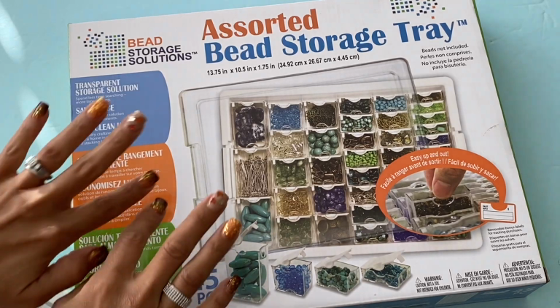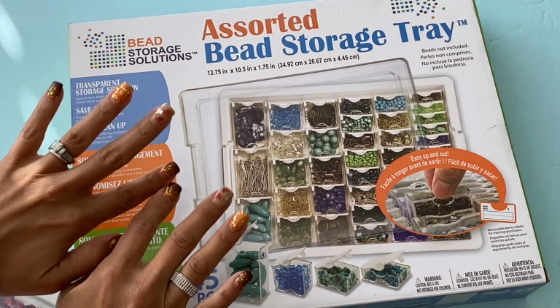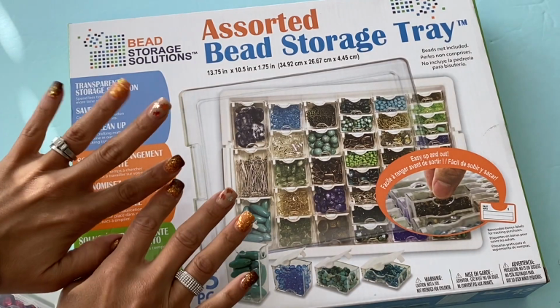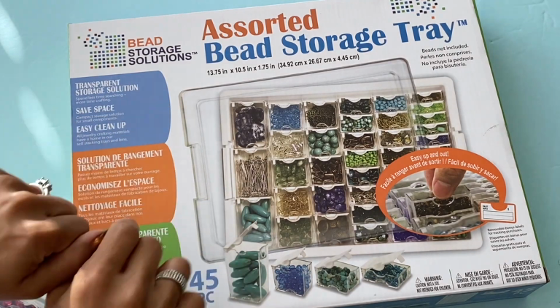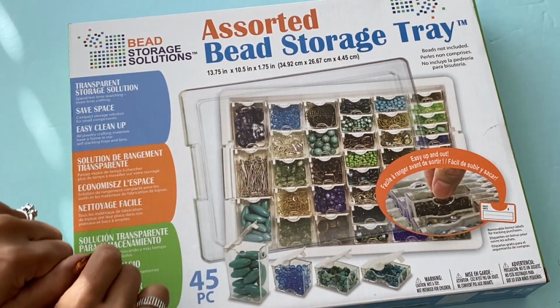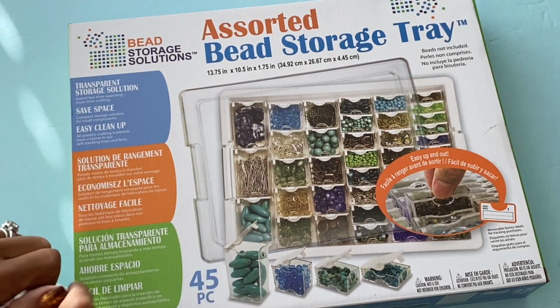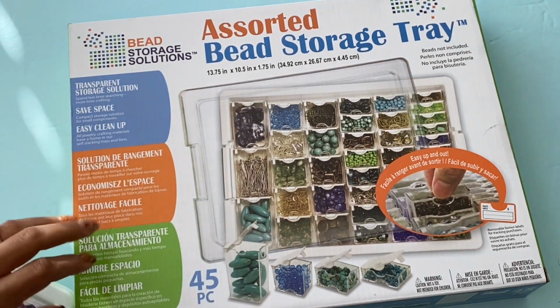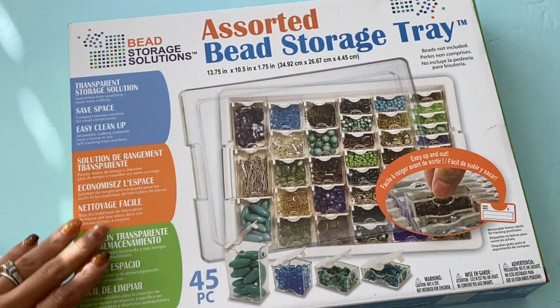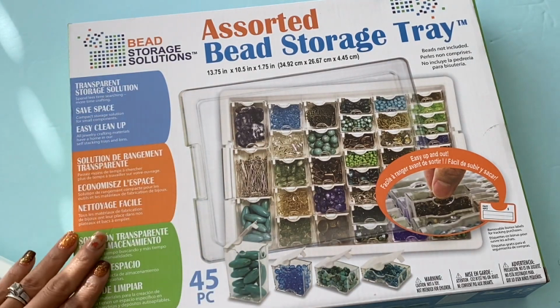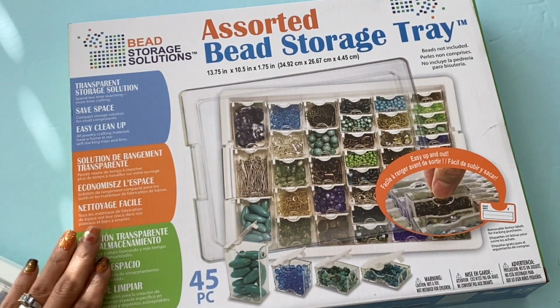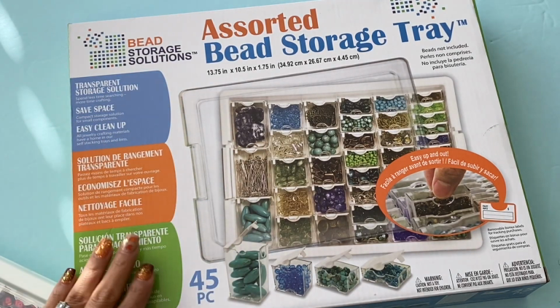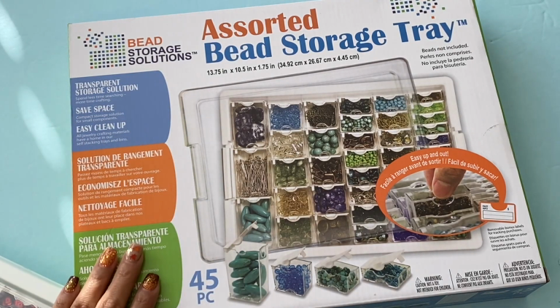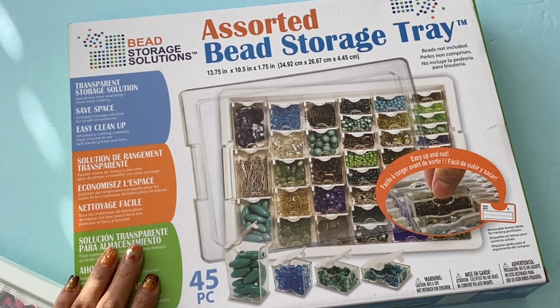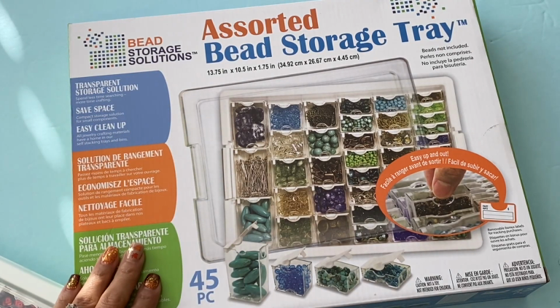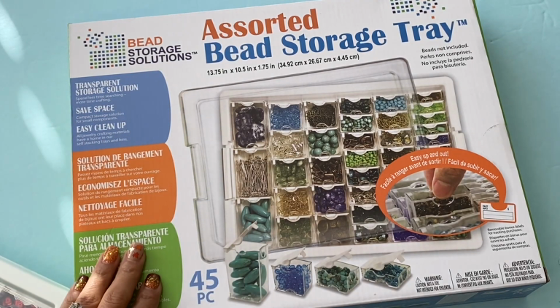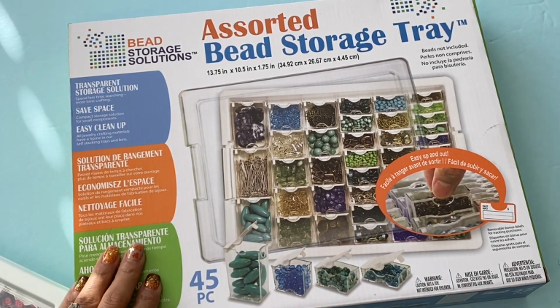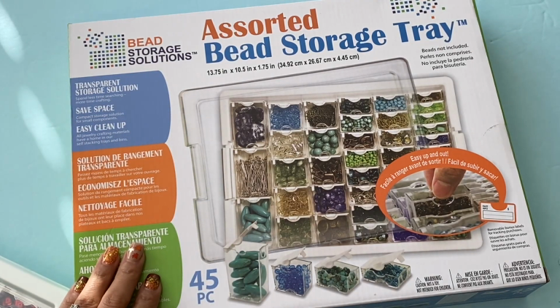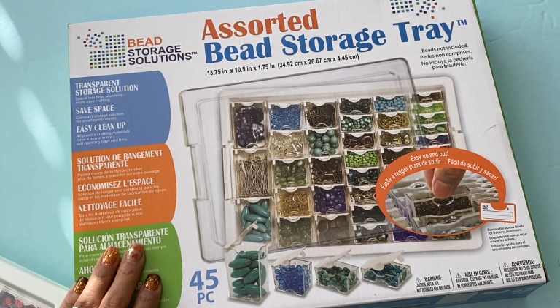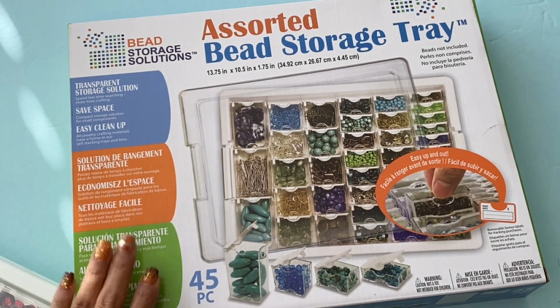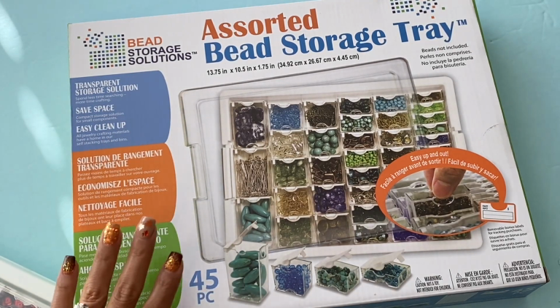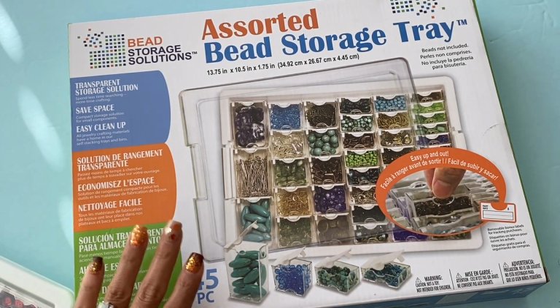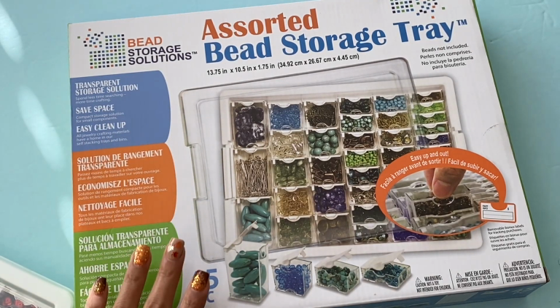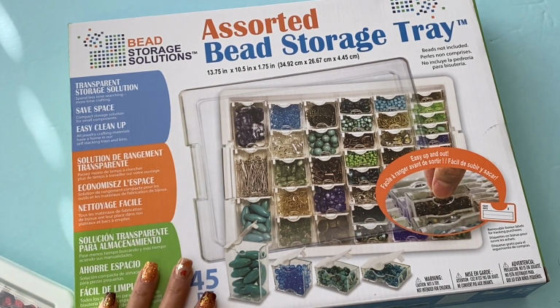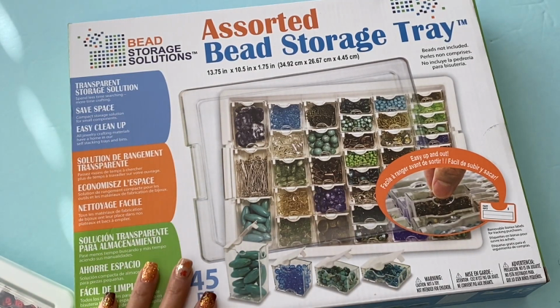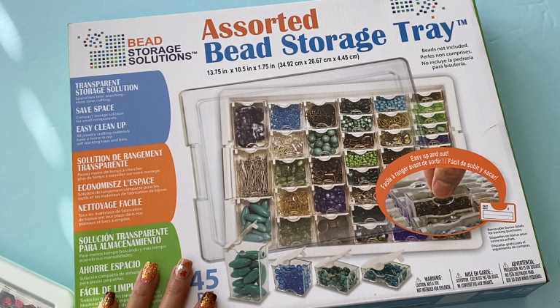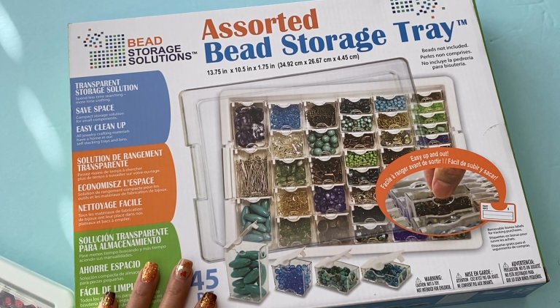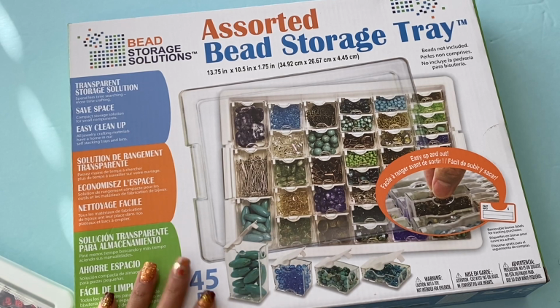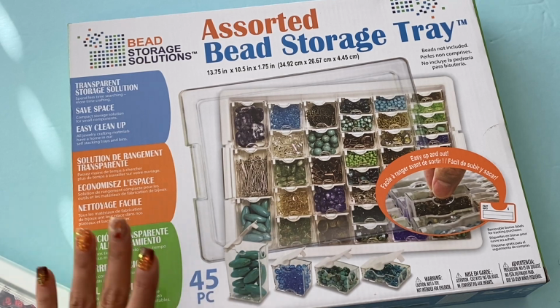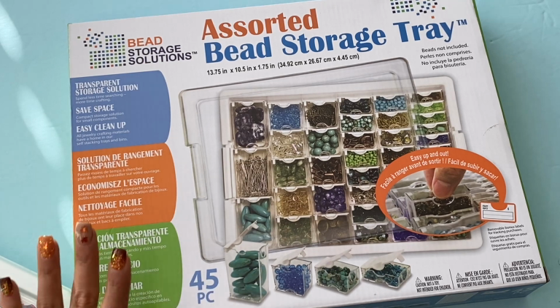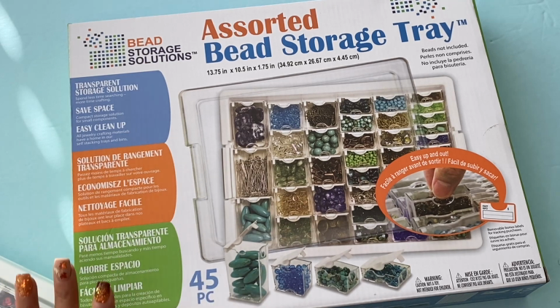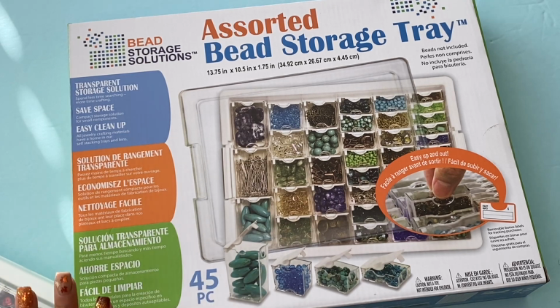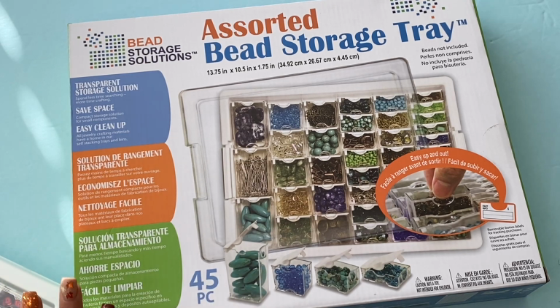Hello, Crafty friends. It's Erica, Scraptiva29. Welcome back to my channel. Today I'm coming on with an Amazon haul.